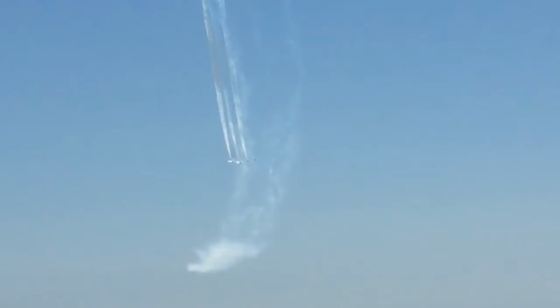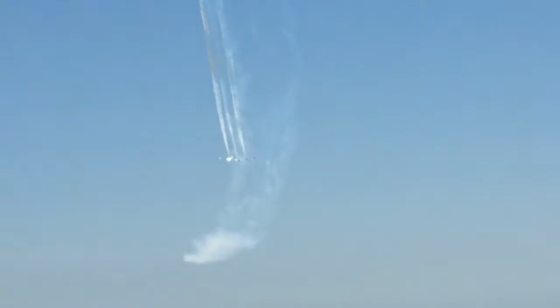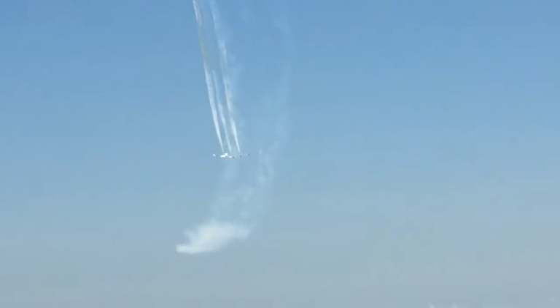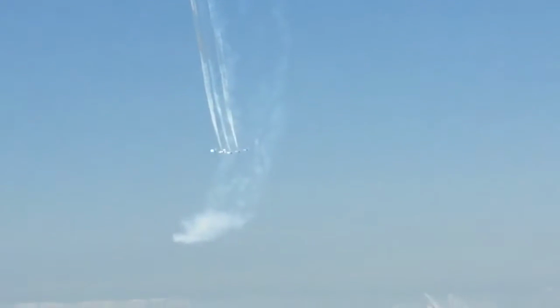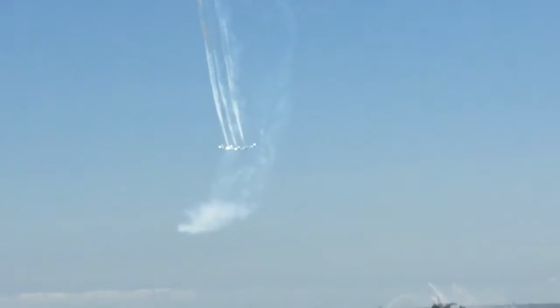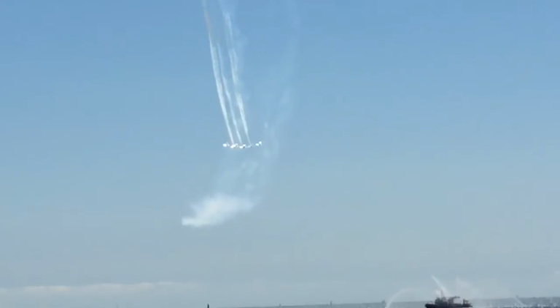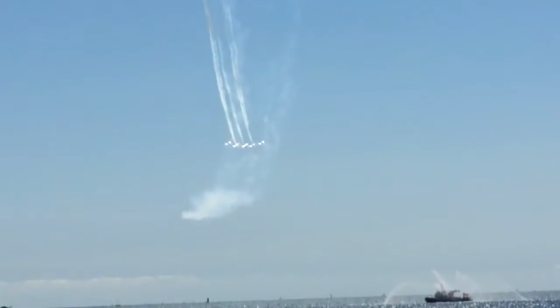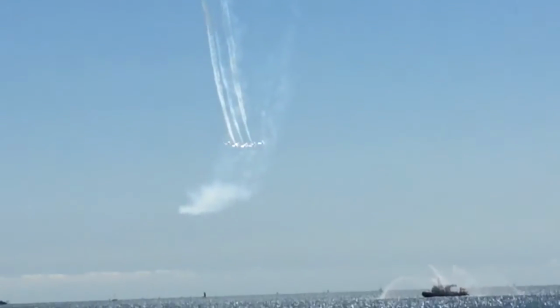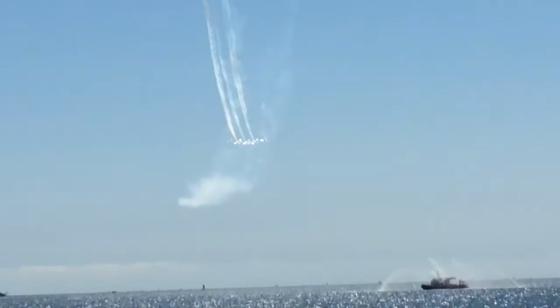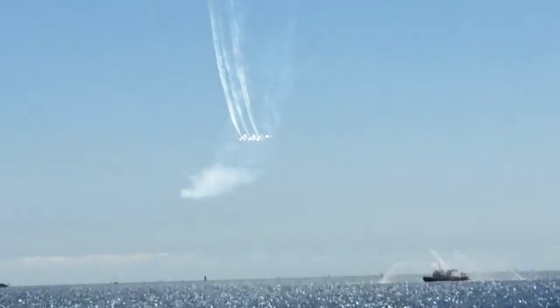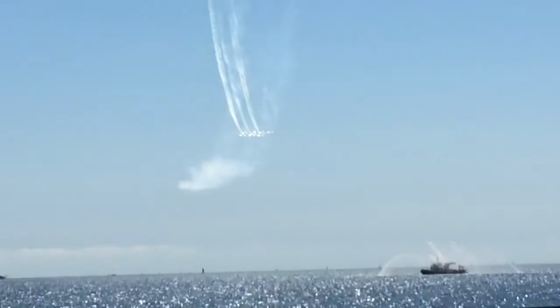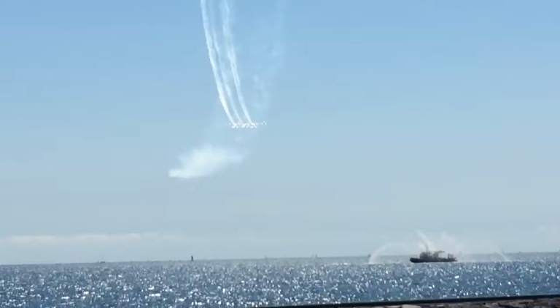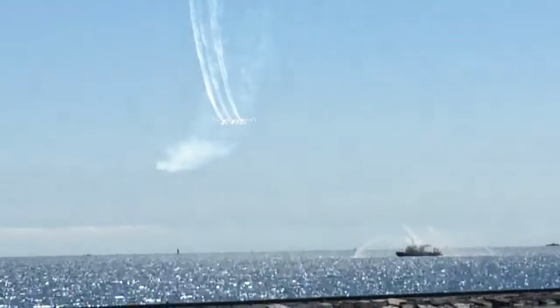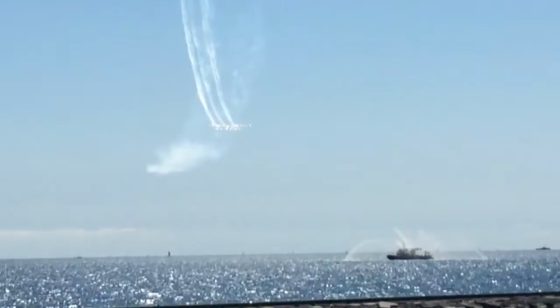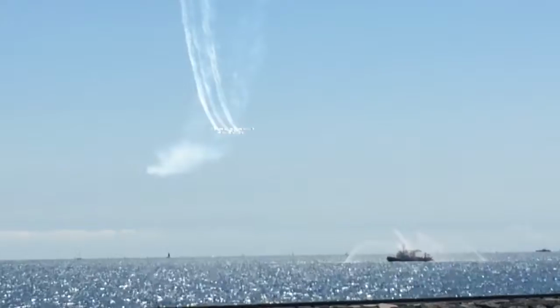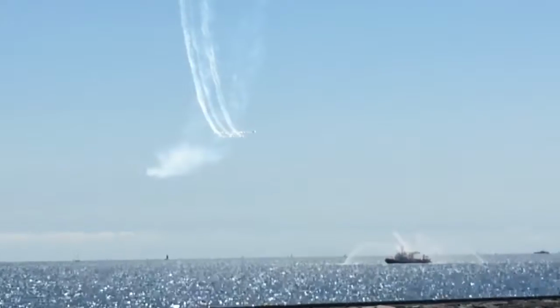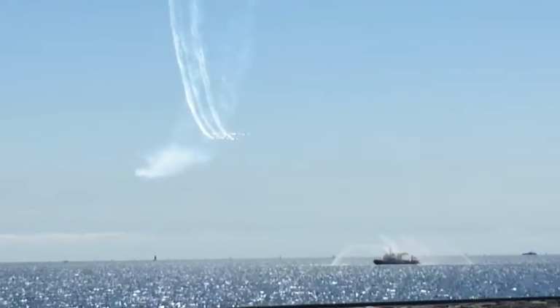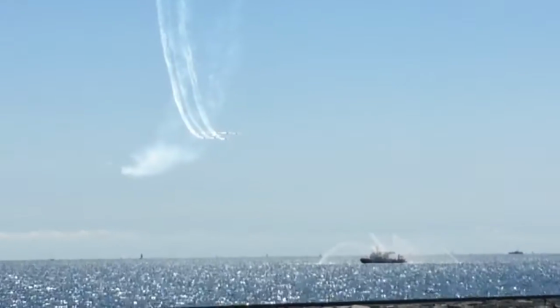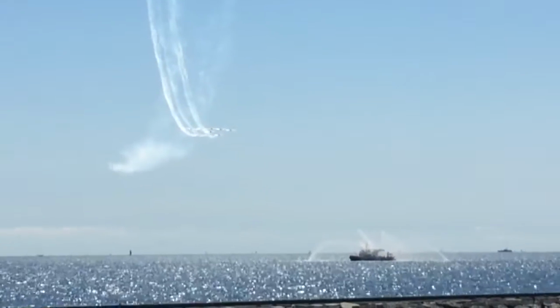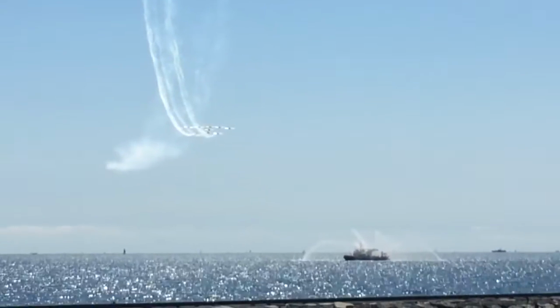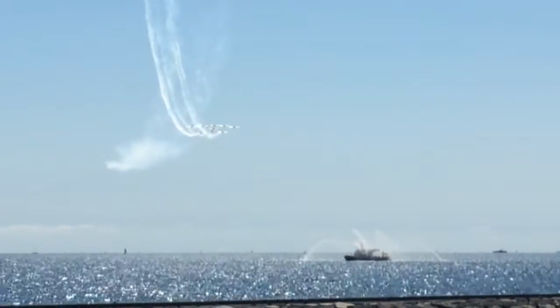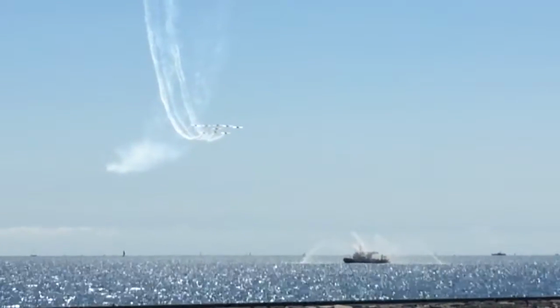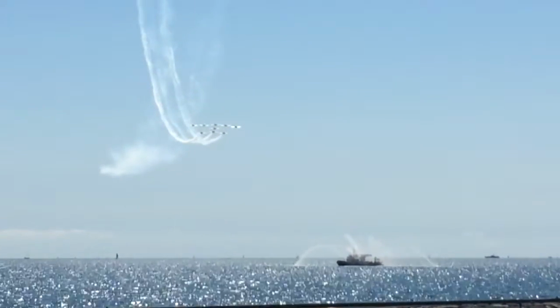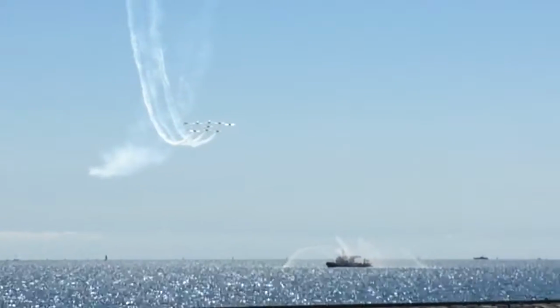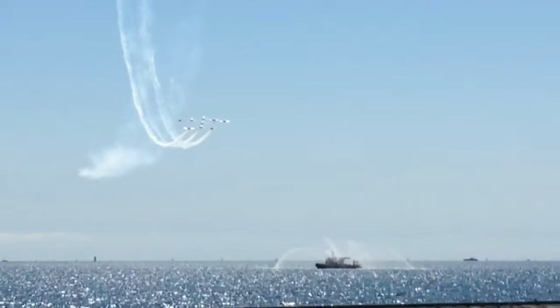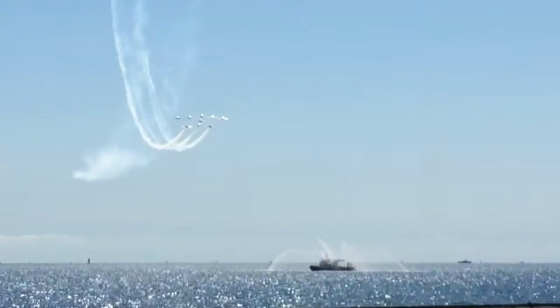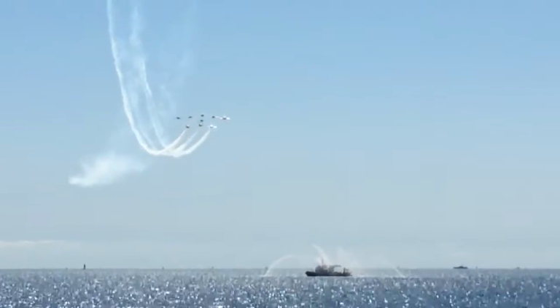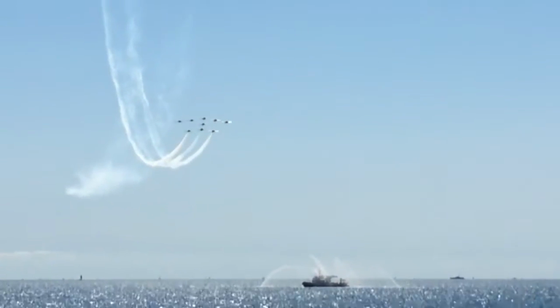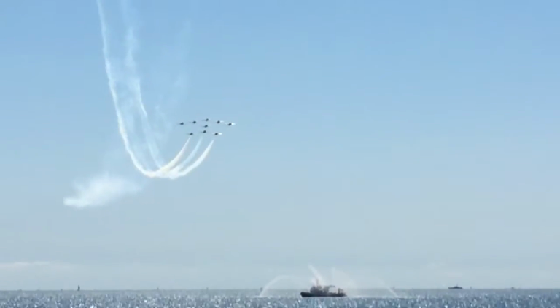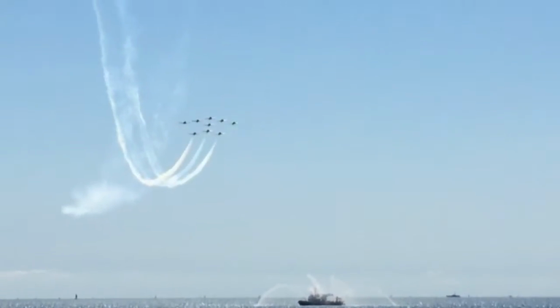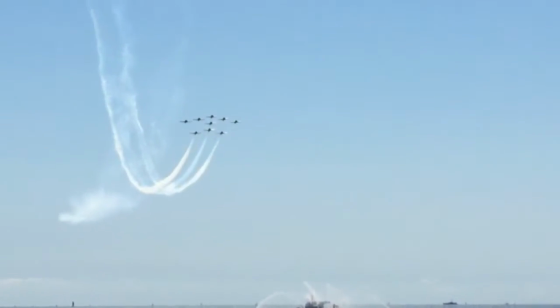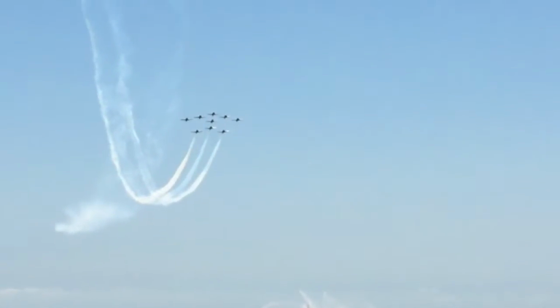Your 2016 Canadian Armed Forces Snowbirds!